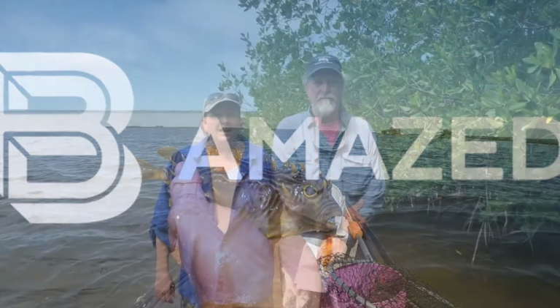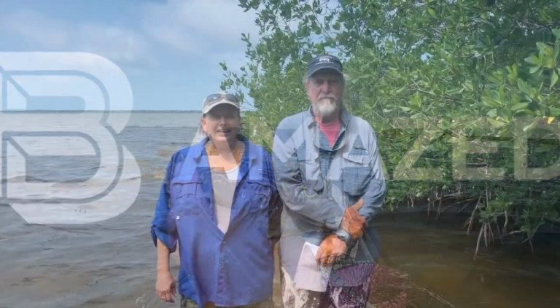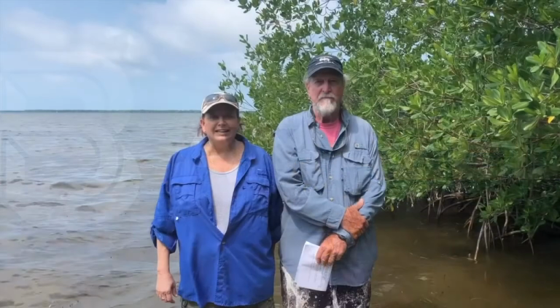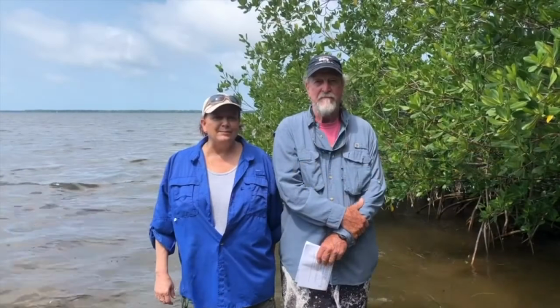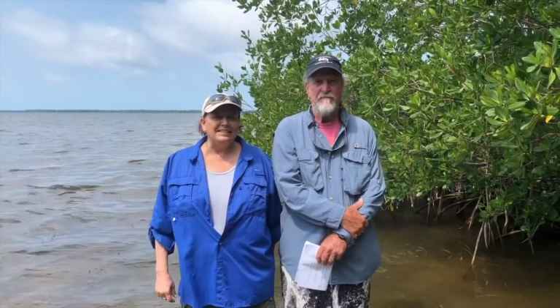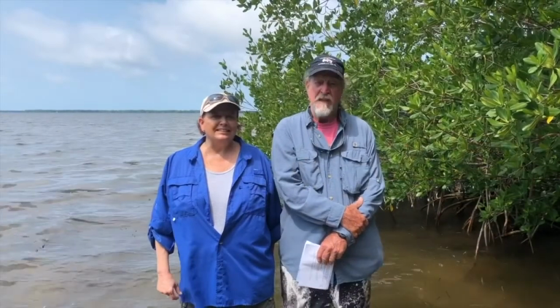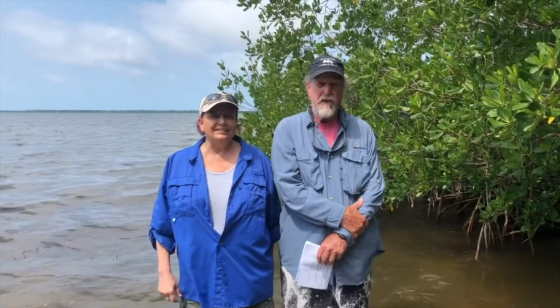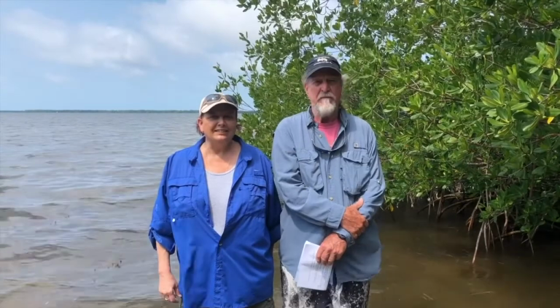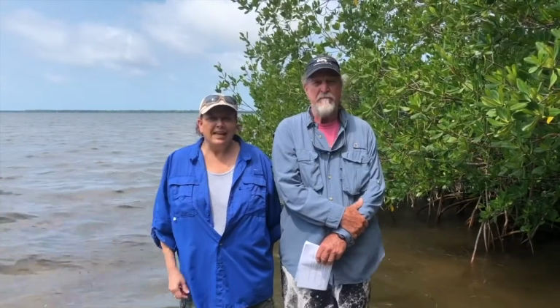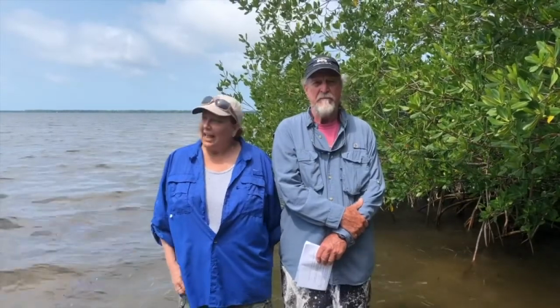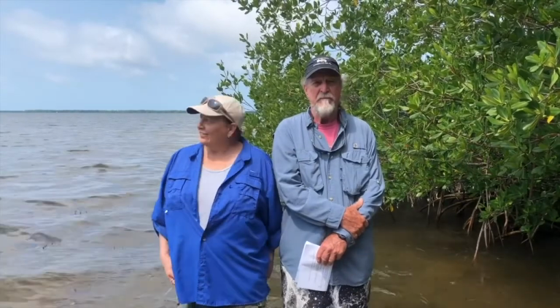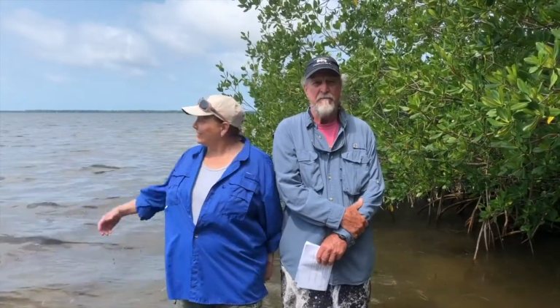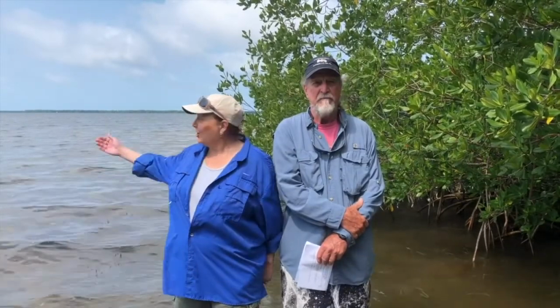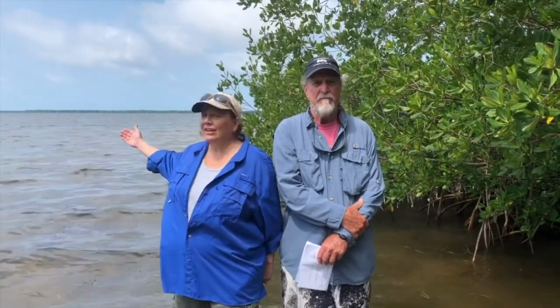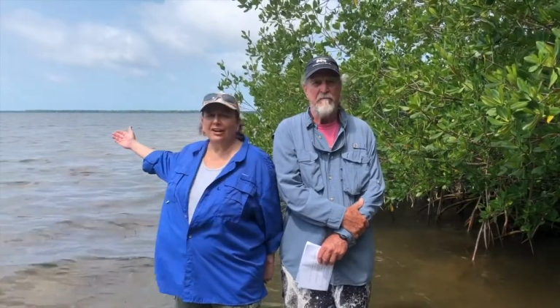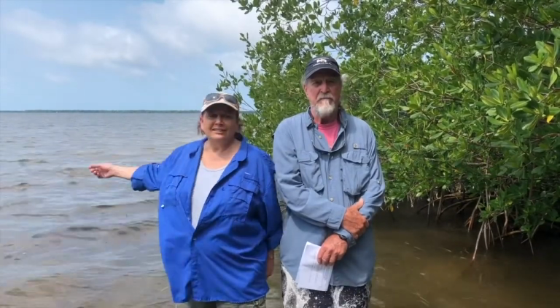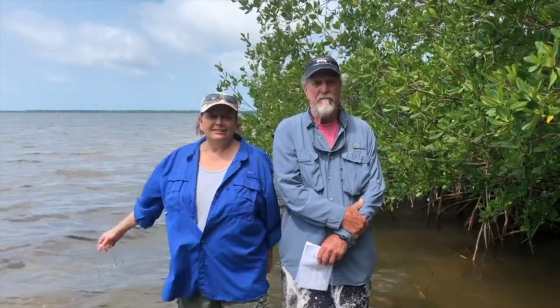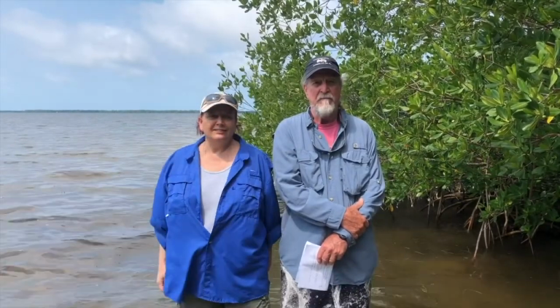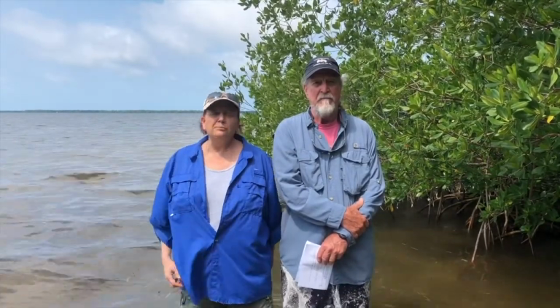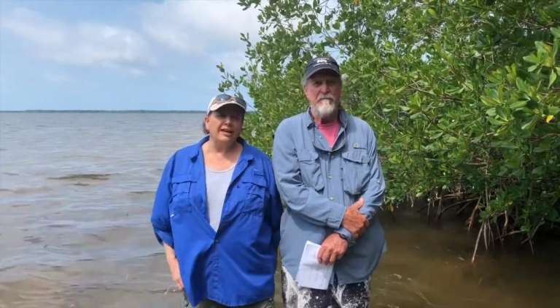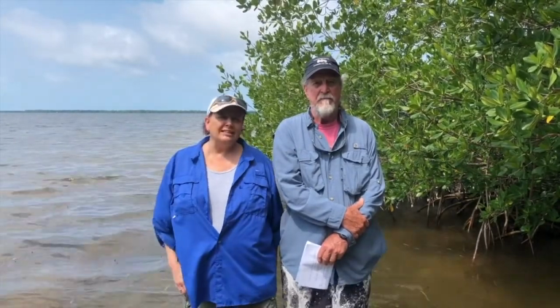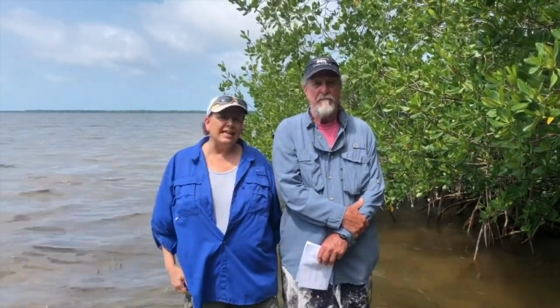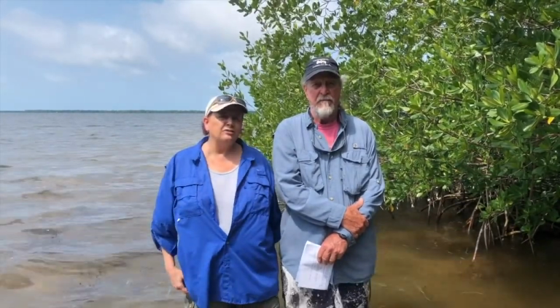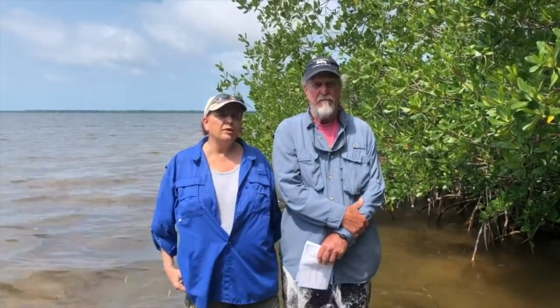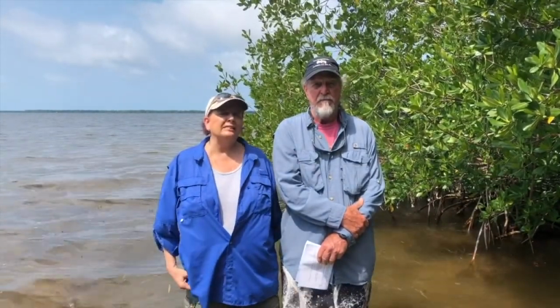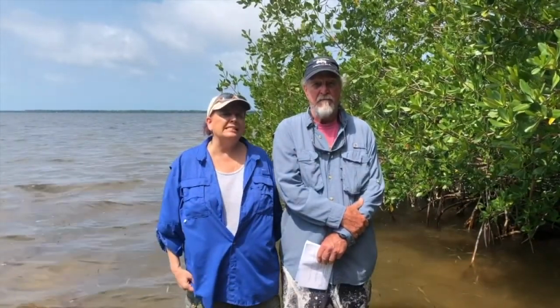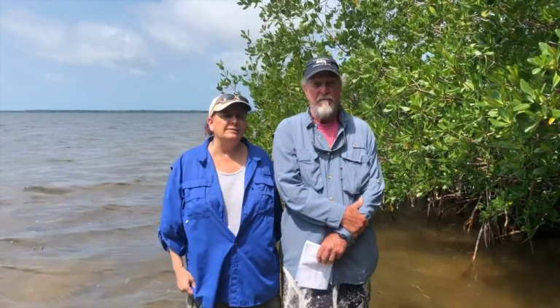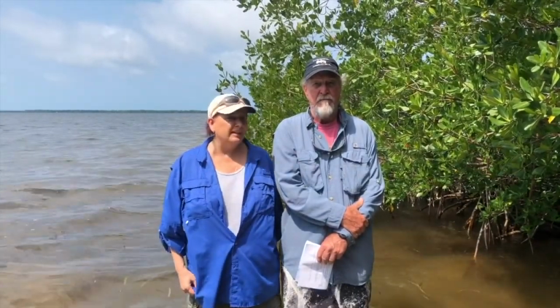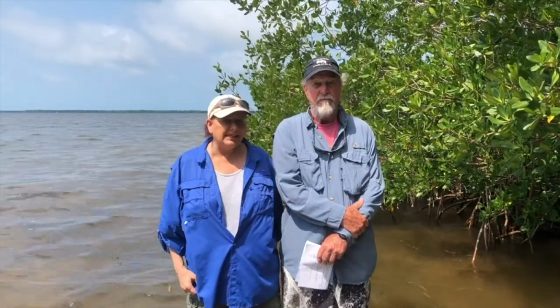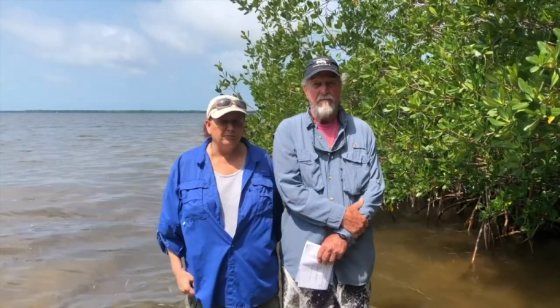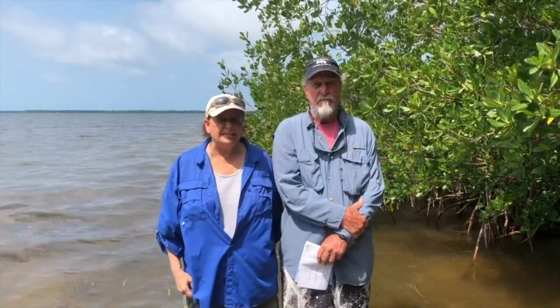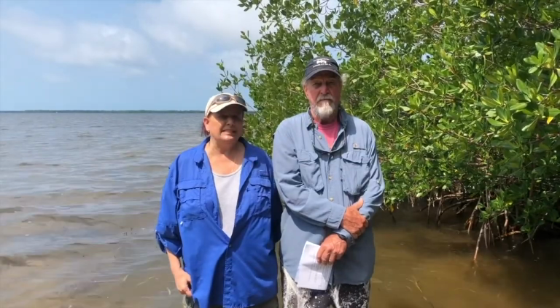Hi, I'm A.D. And I'm Kevin. And this is our backyard — Pine Island Sound. We're about 60 miles south of Bradenton.